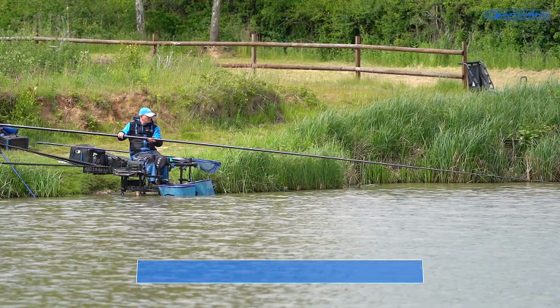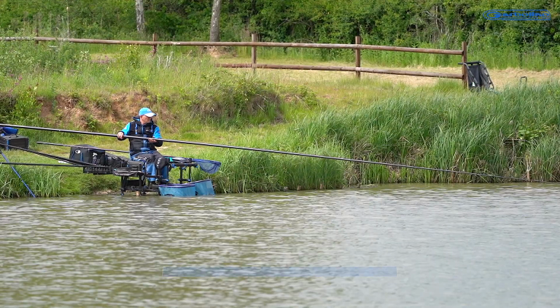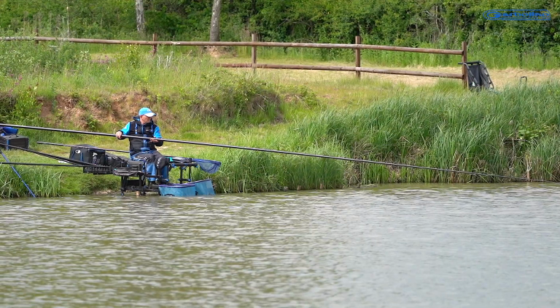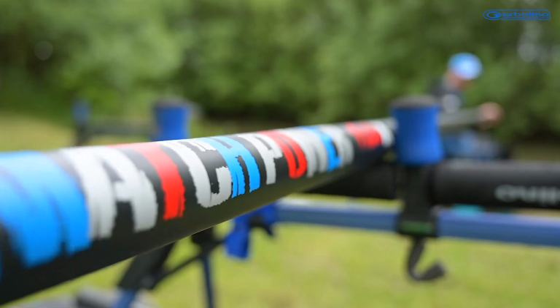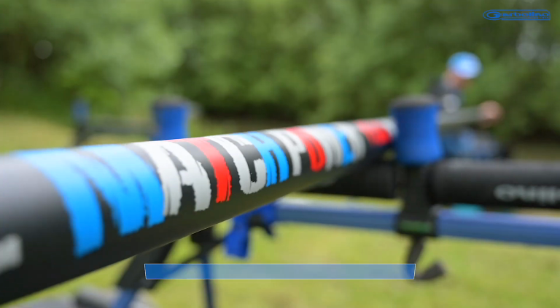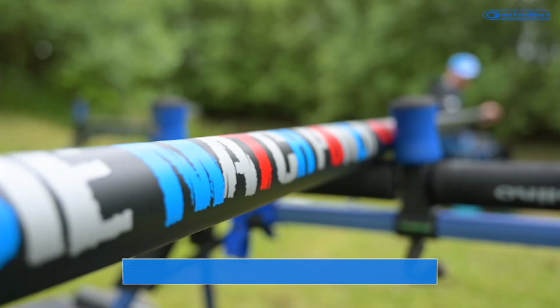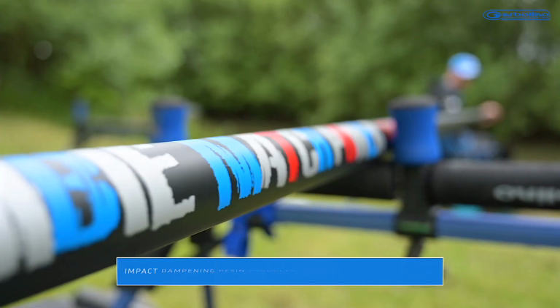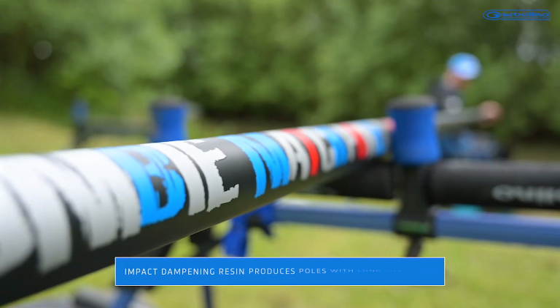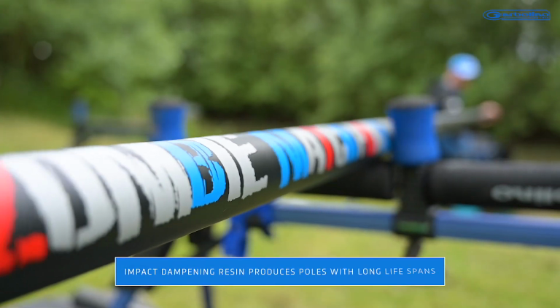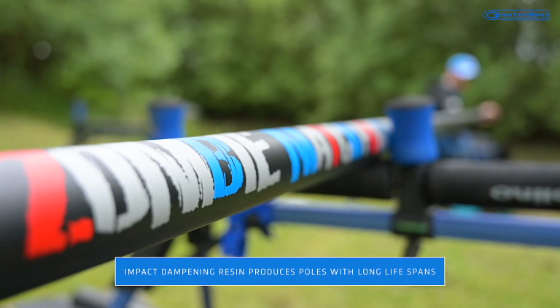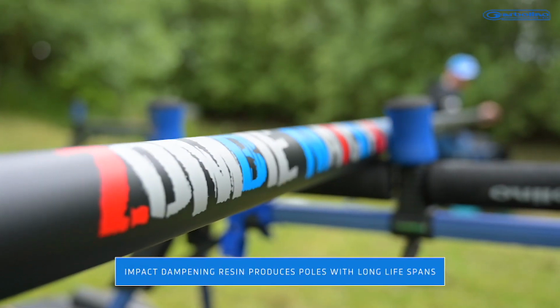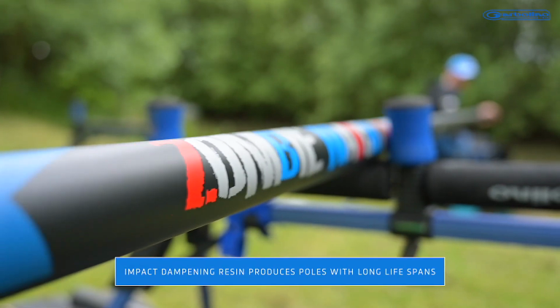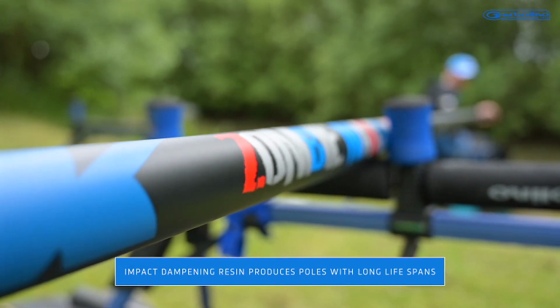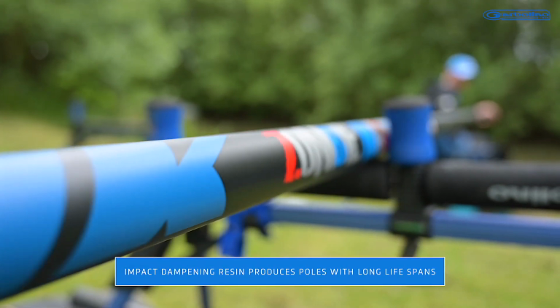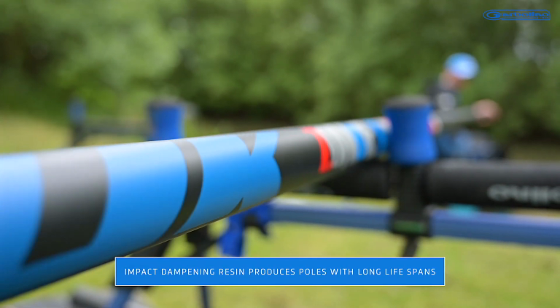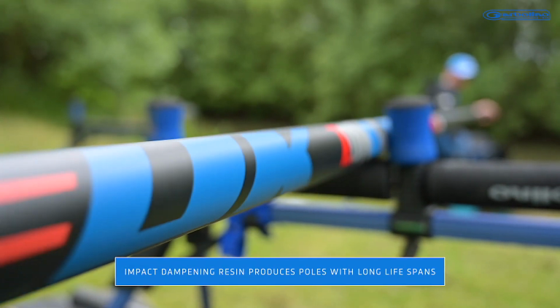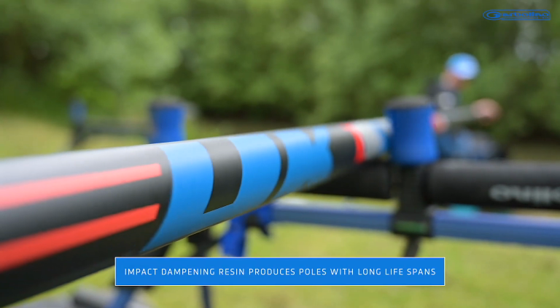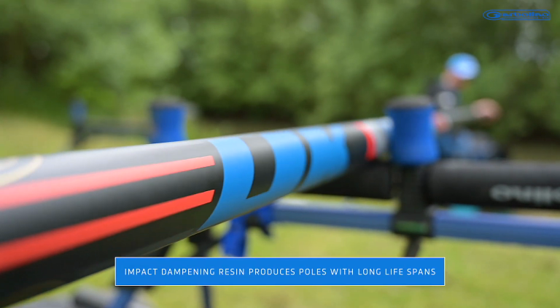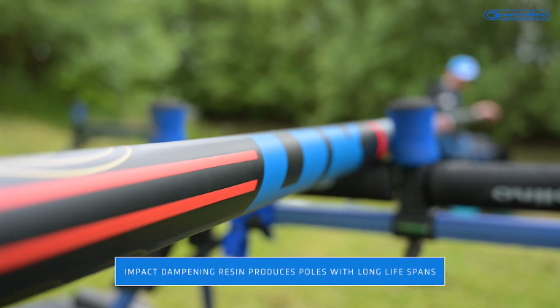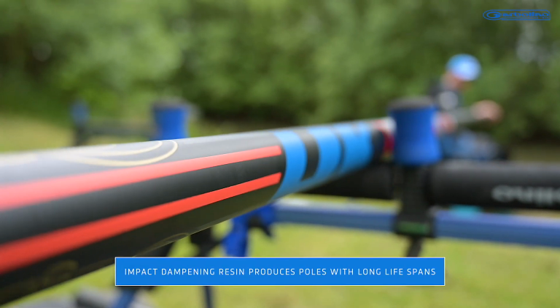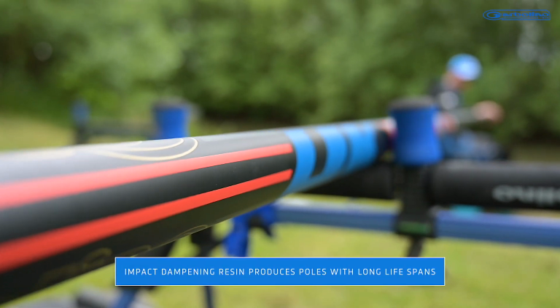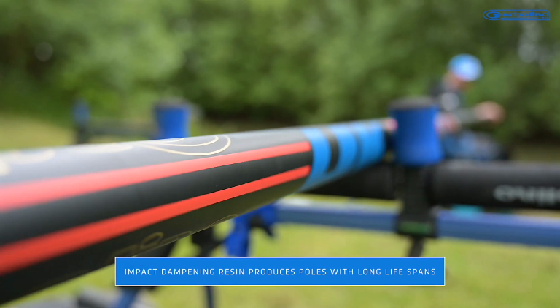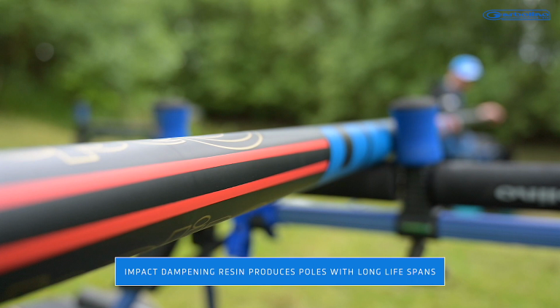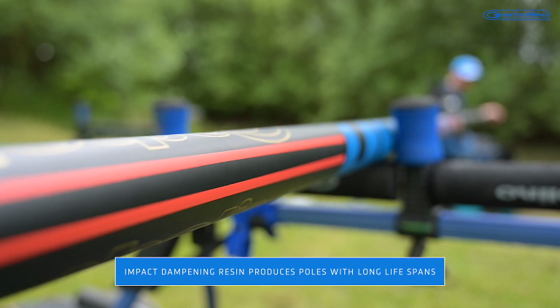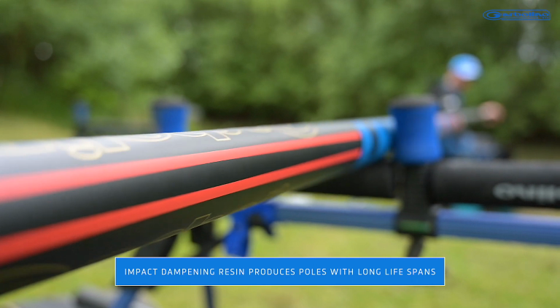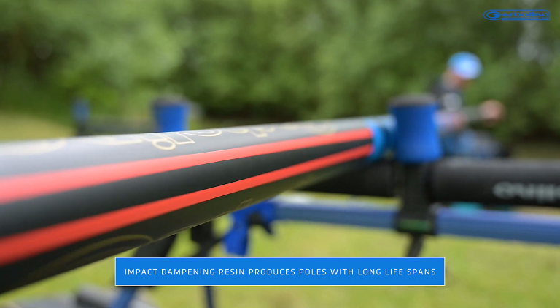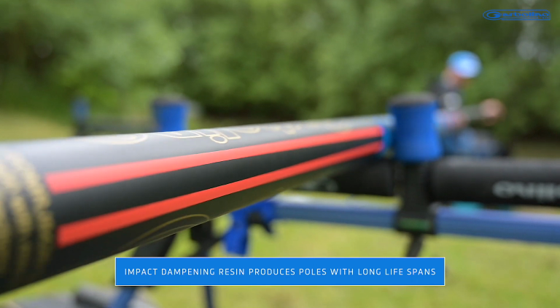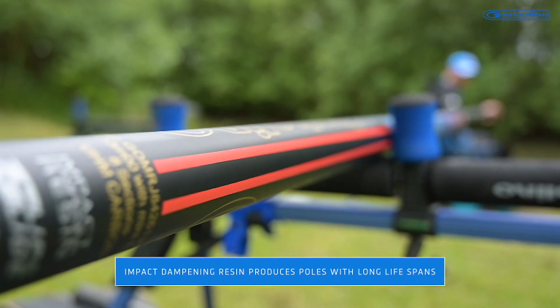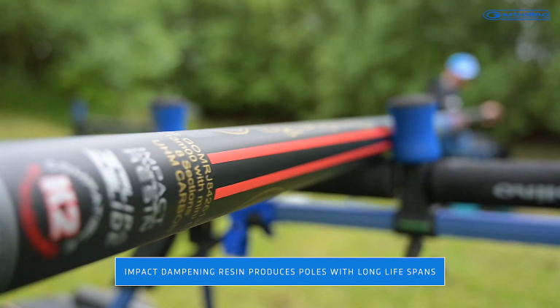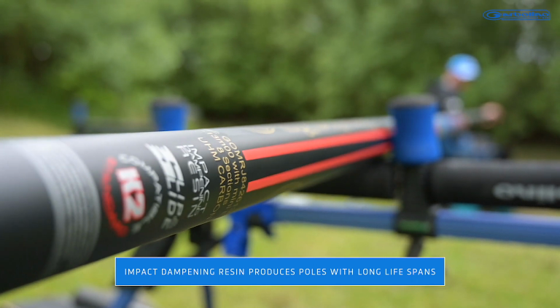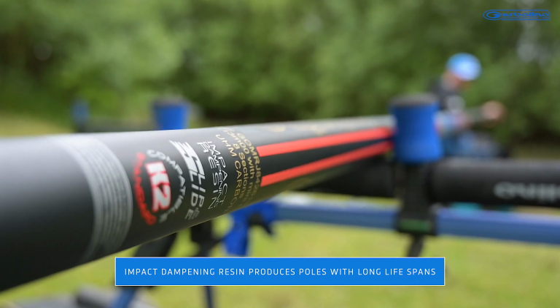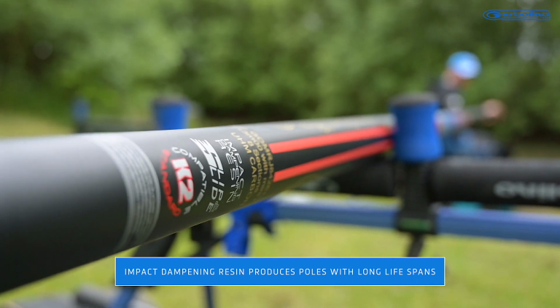The pole is built with impact dampening resin which ensures the durability of all the poles and means that they last for years.